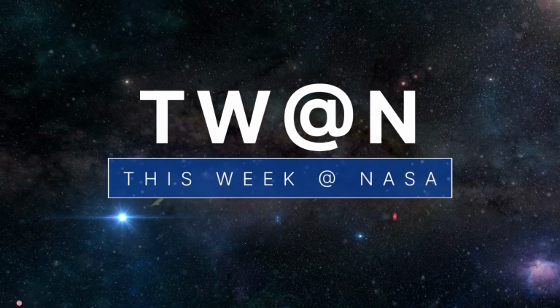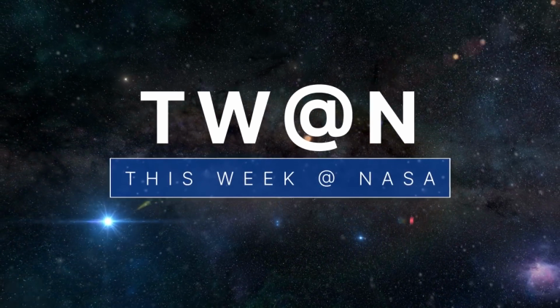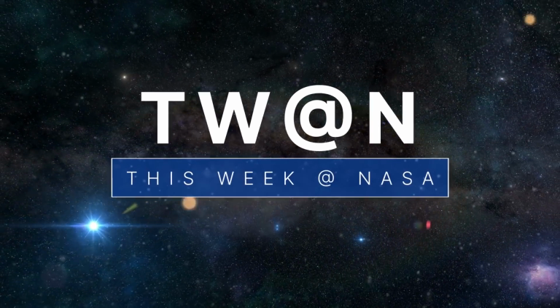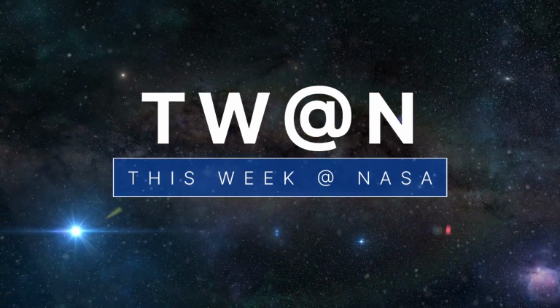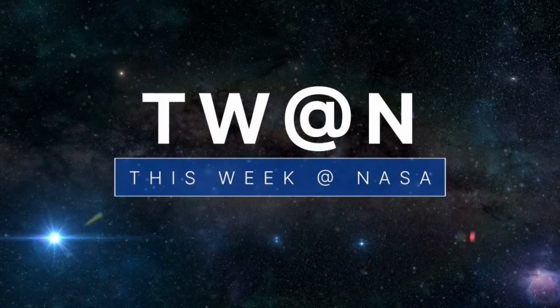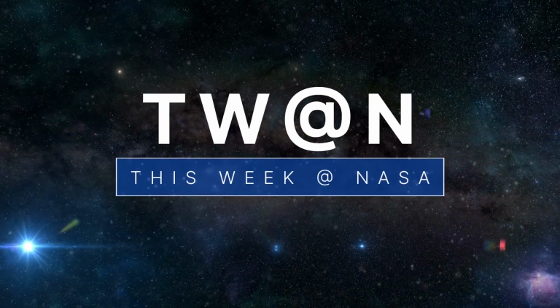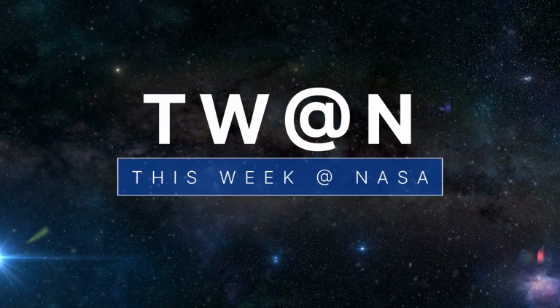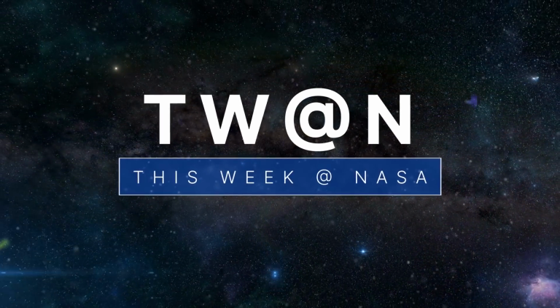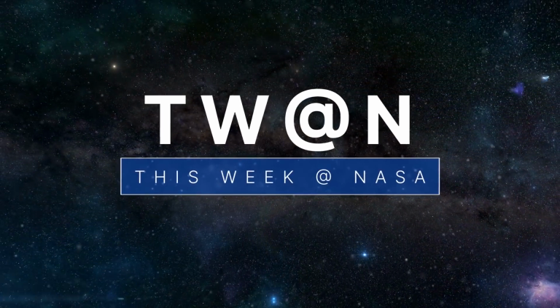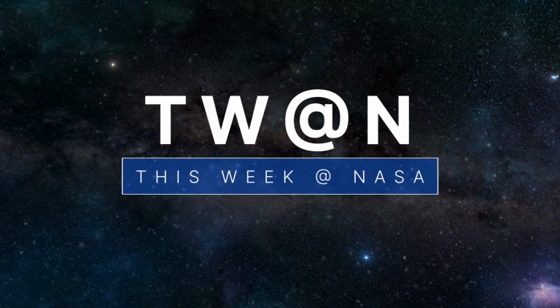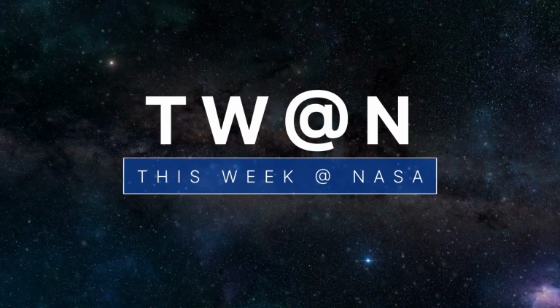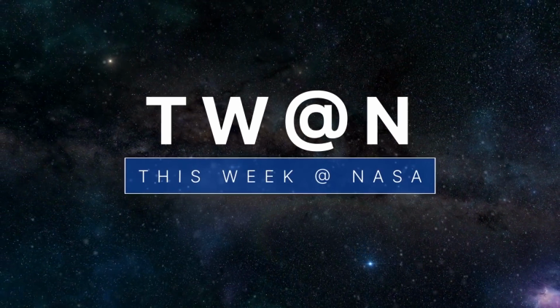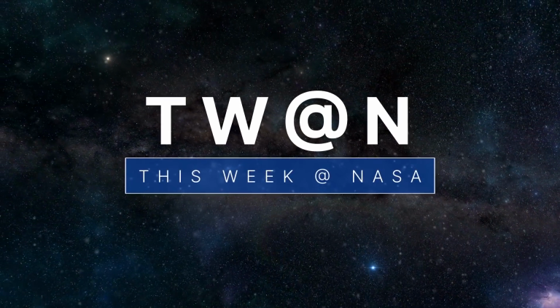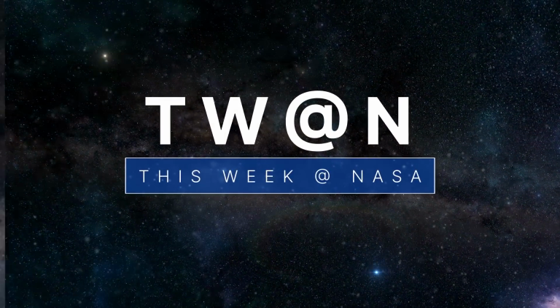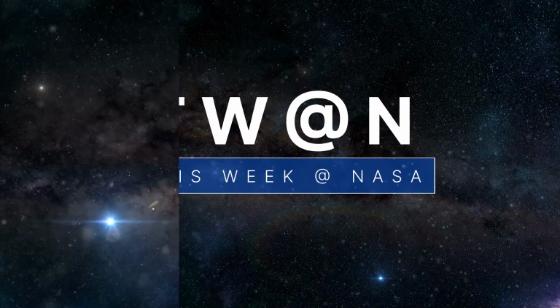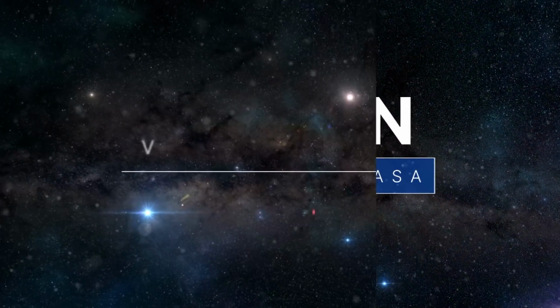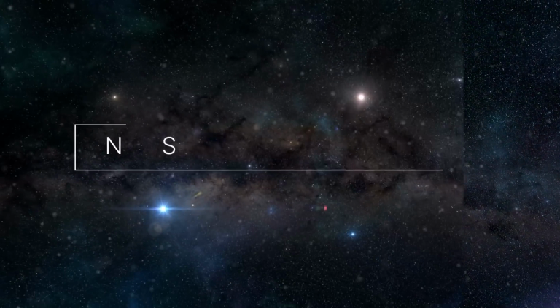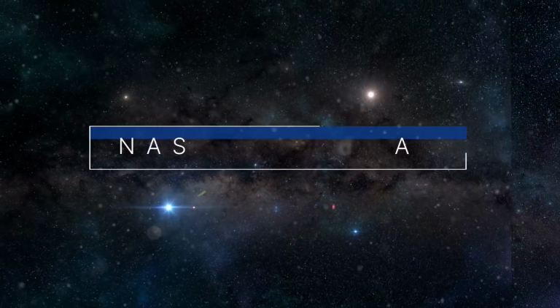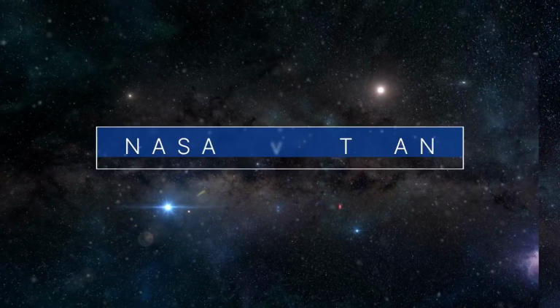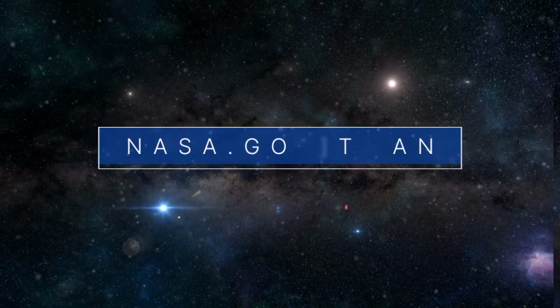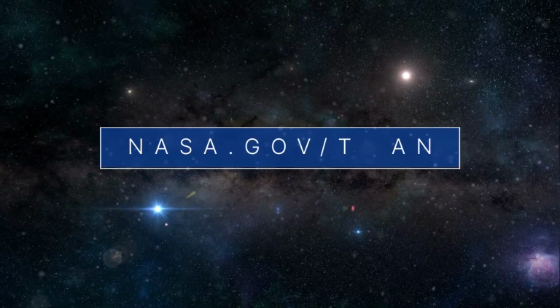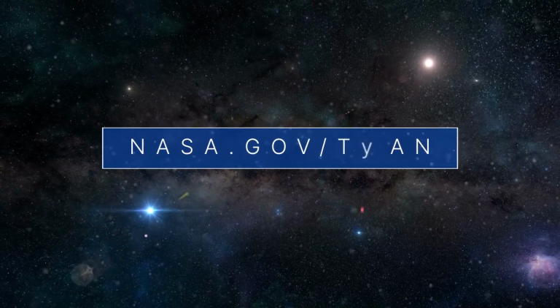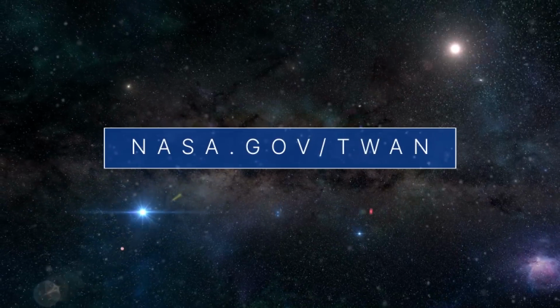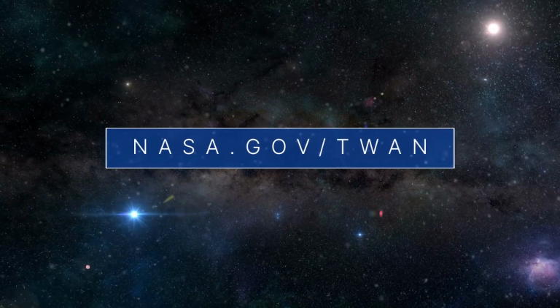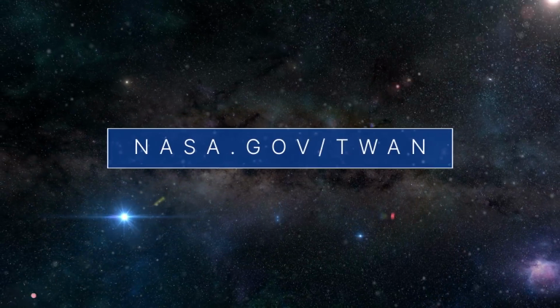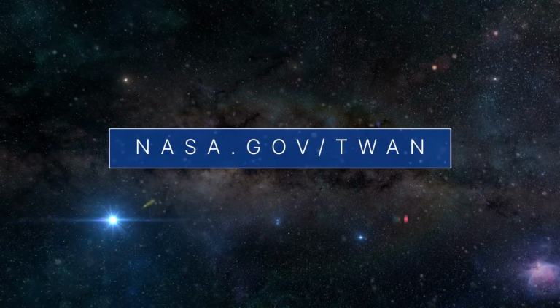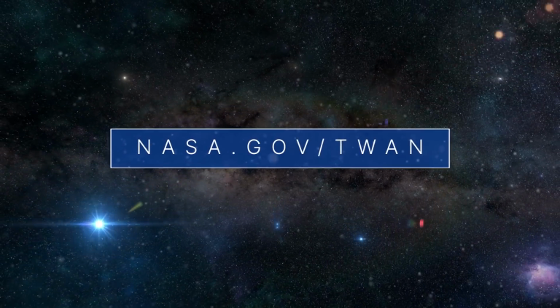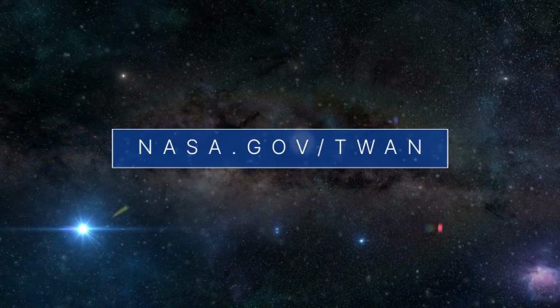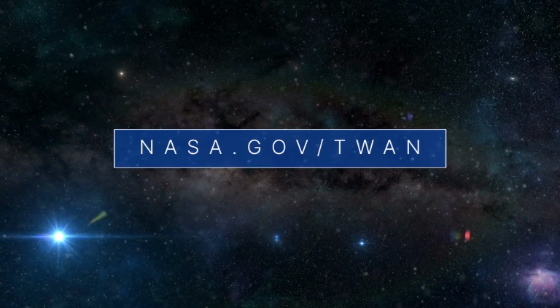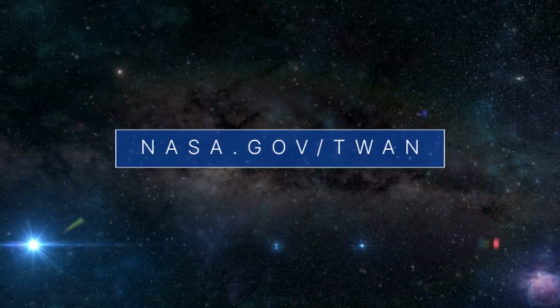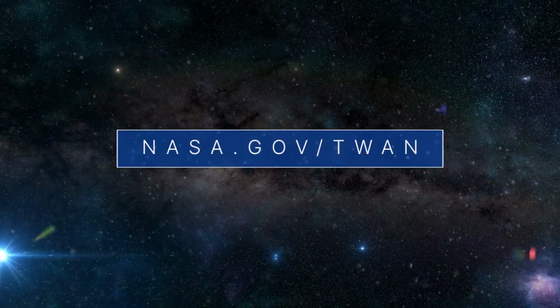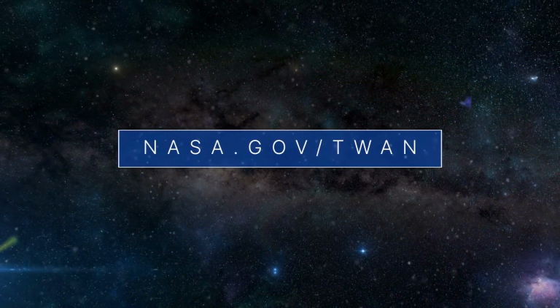For more on these and other stories, follow us on the web at nasa.gov/twan.